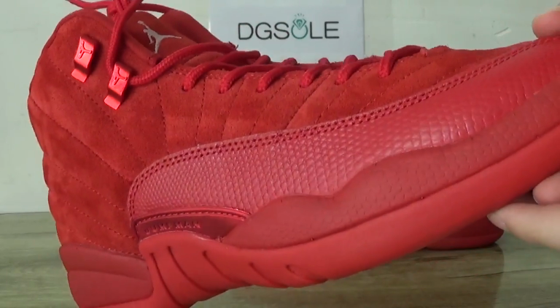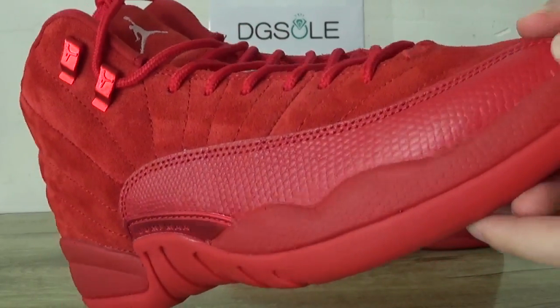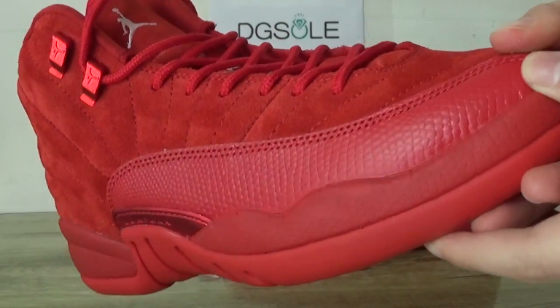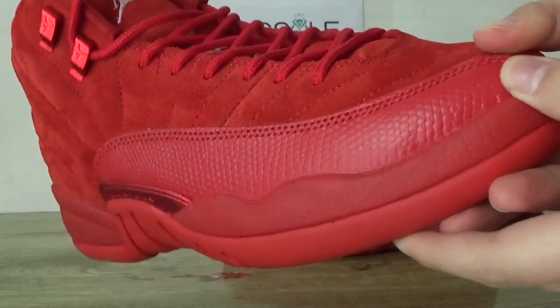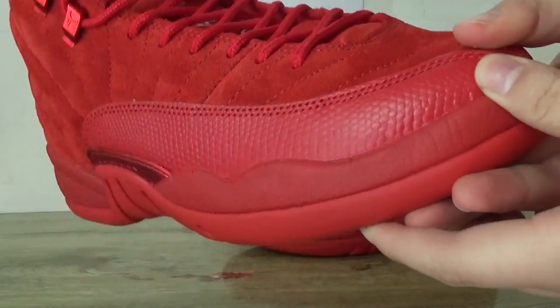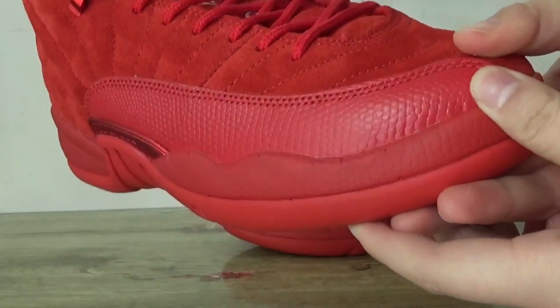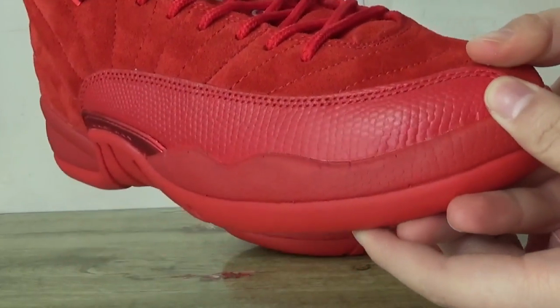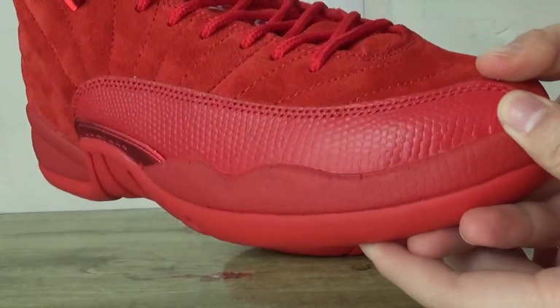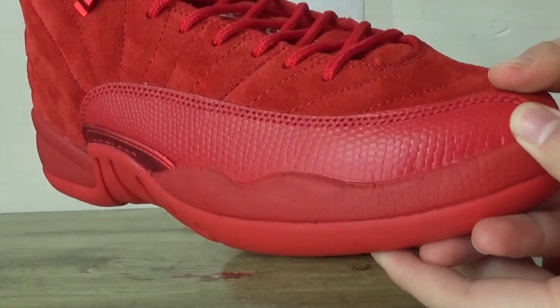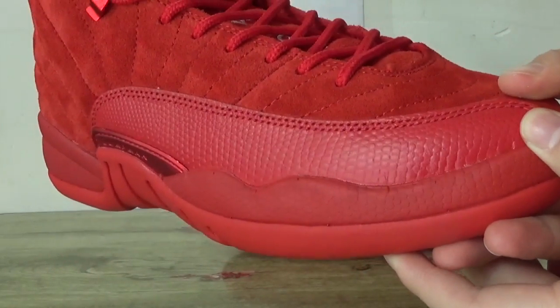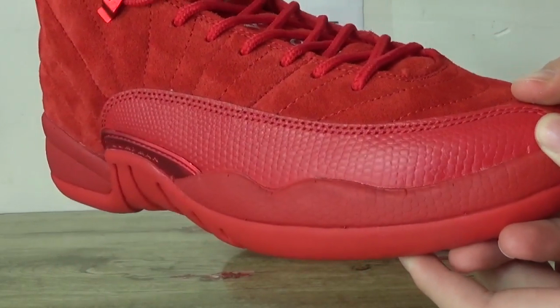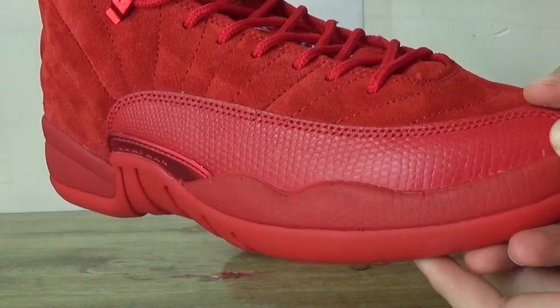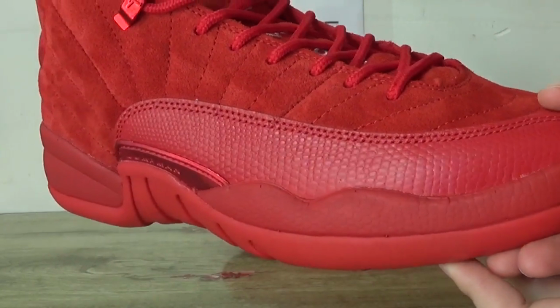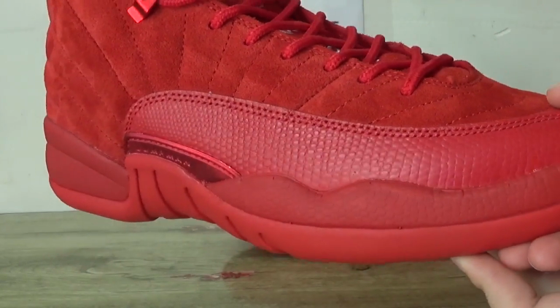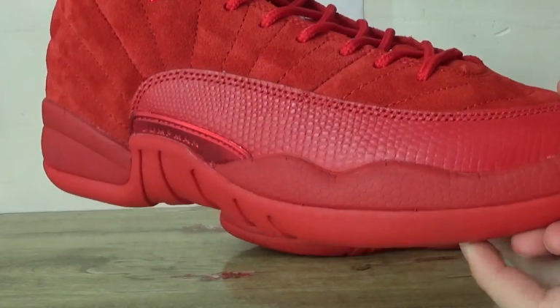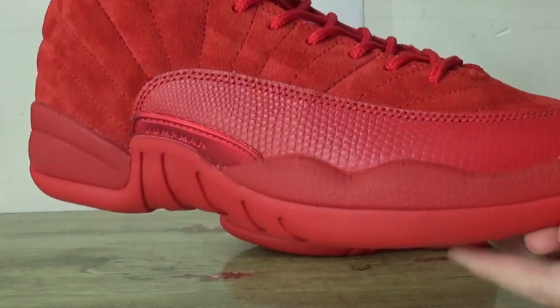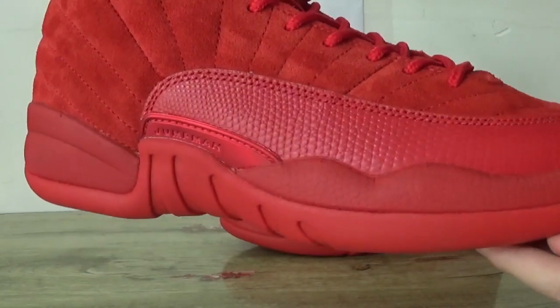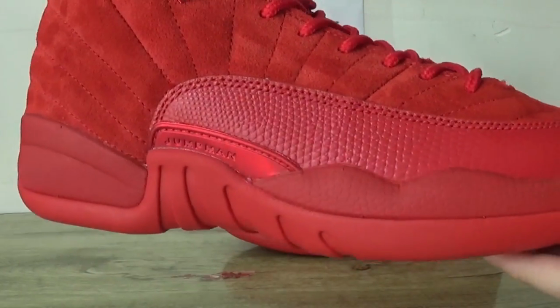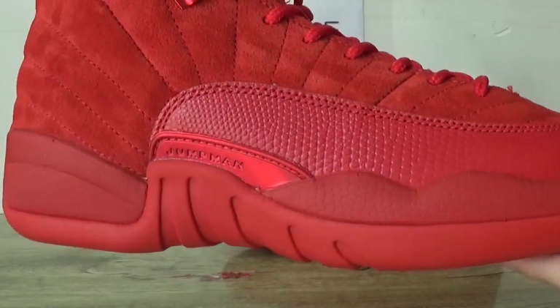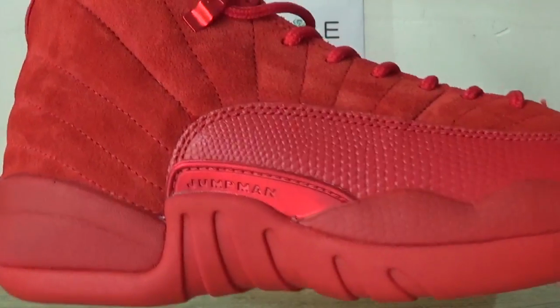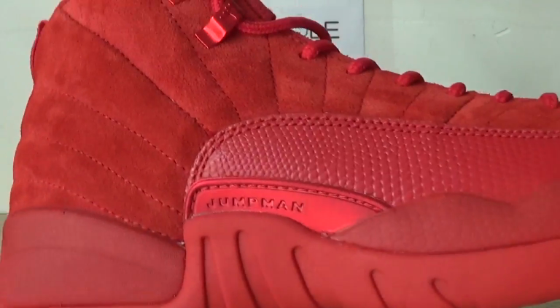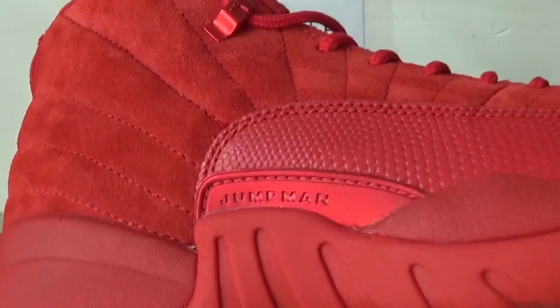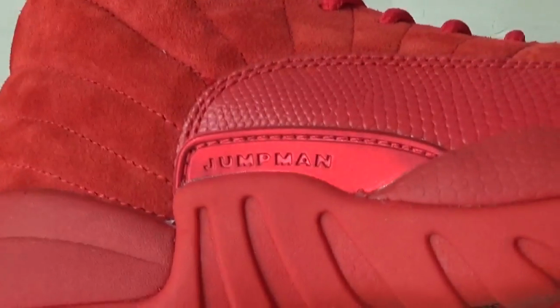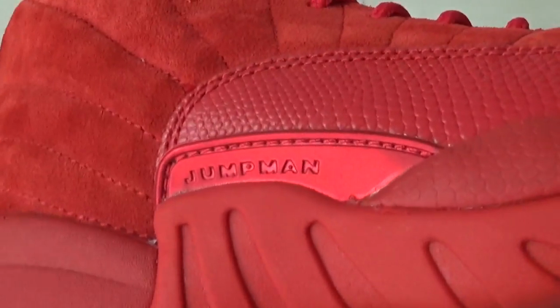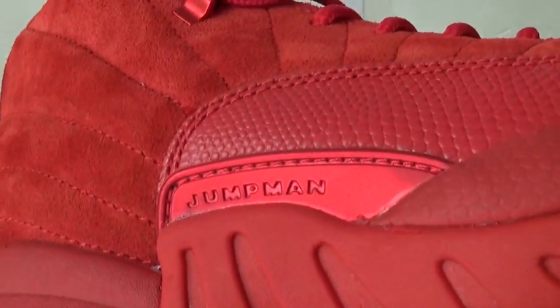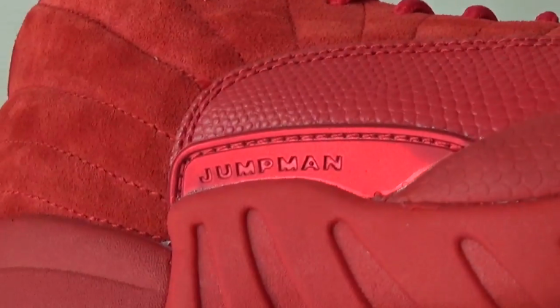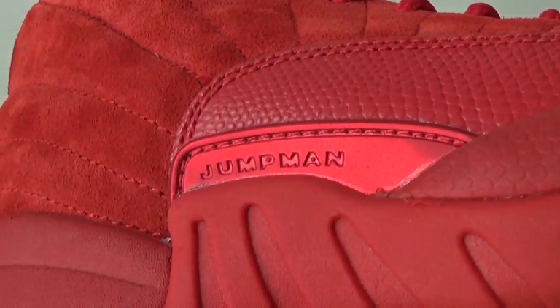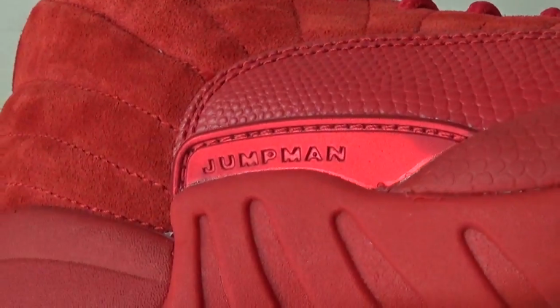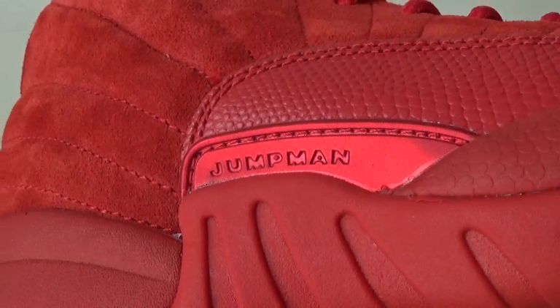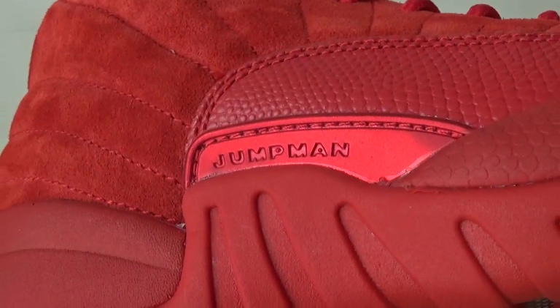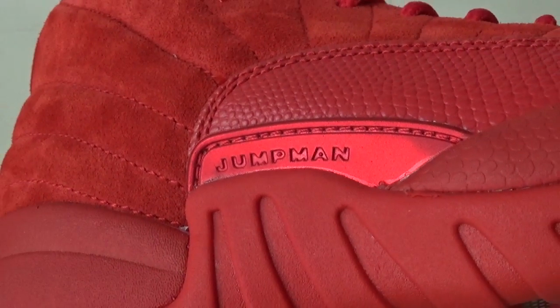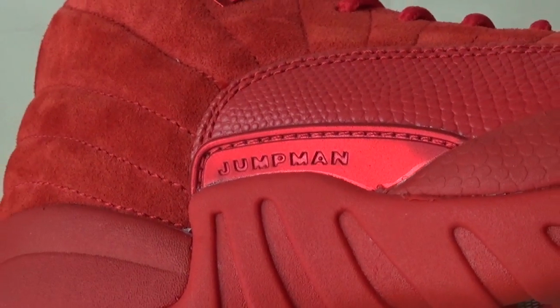Also on this side, the rims. And here the Jumpman logo.